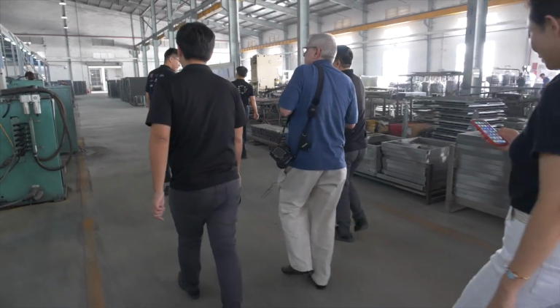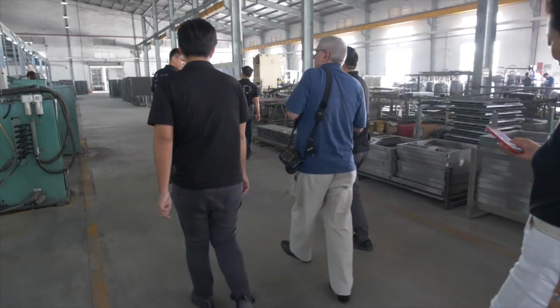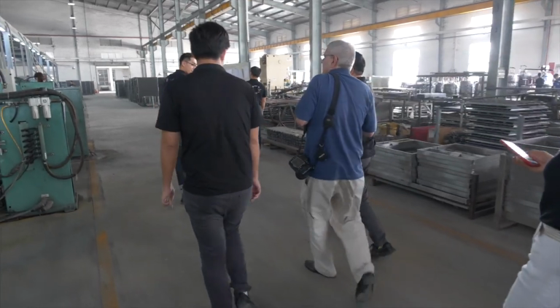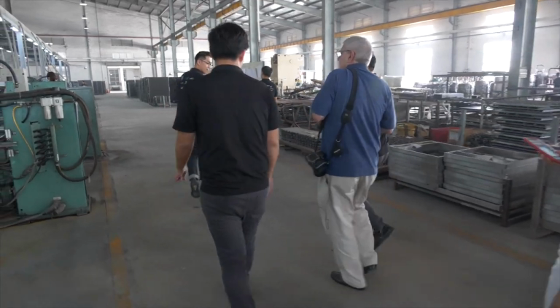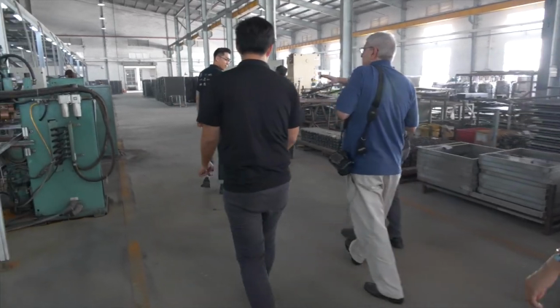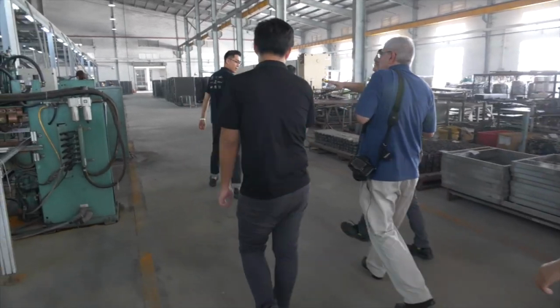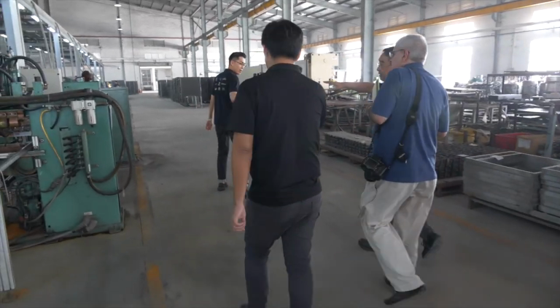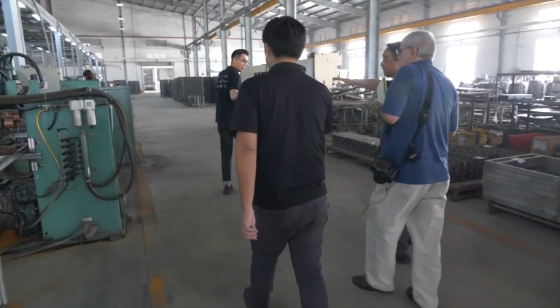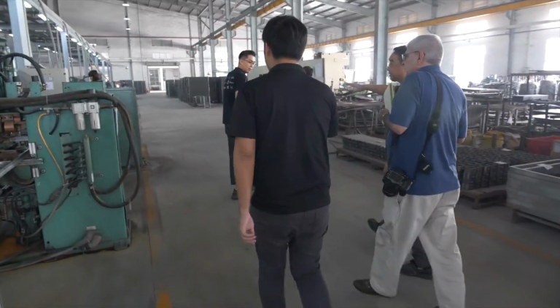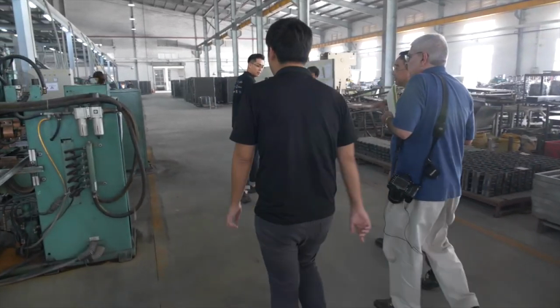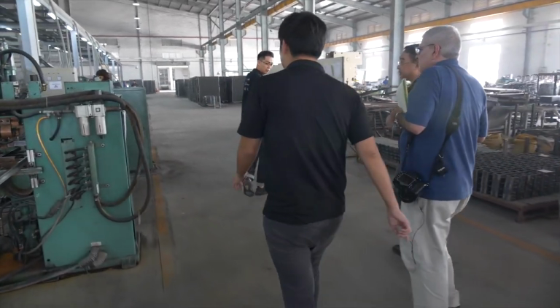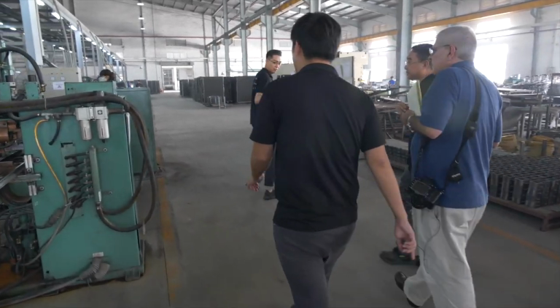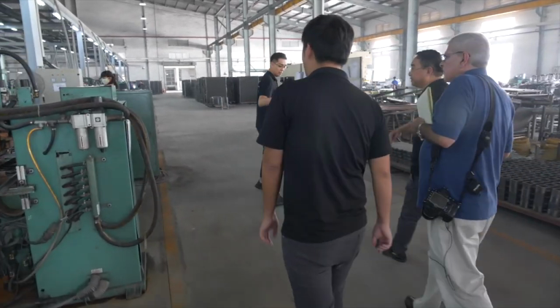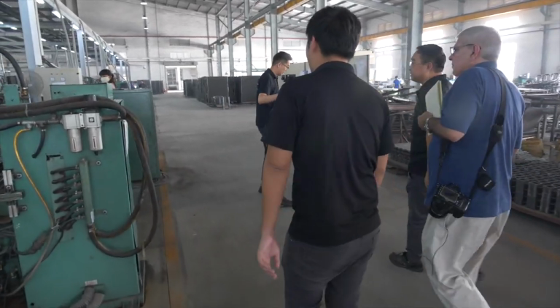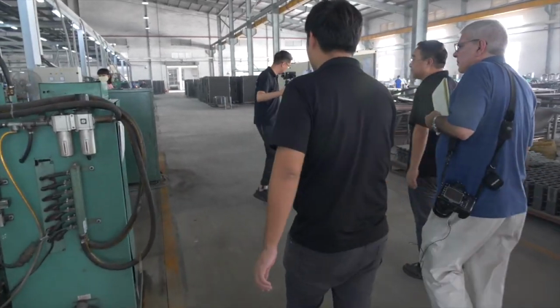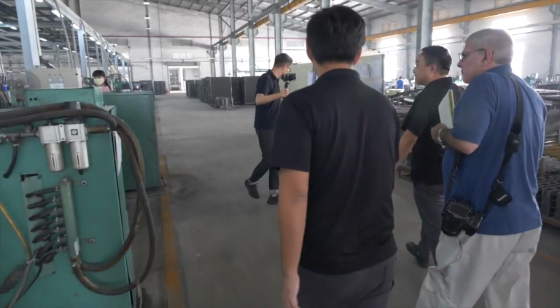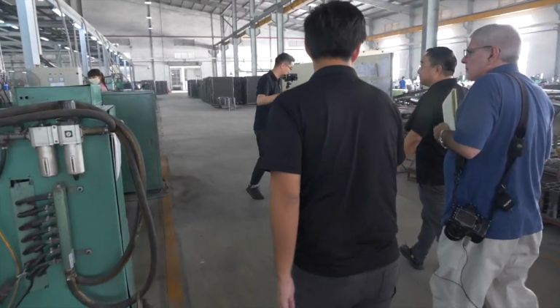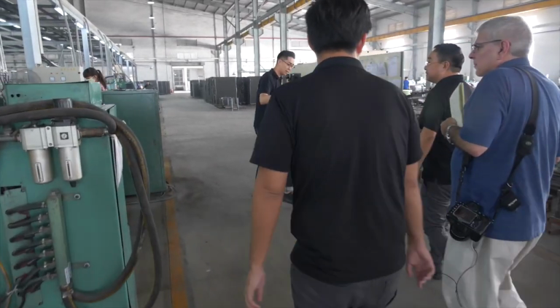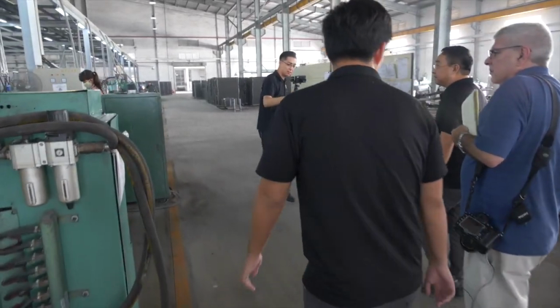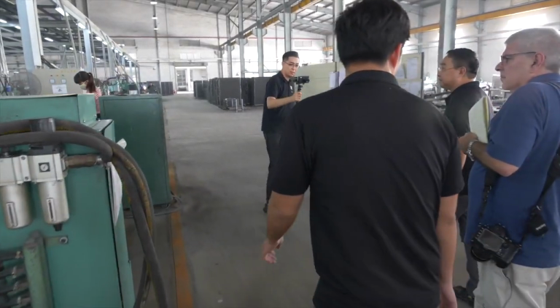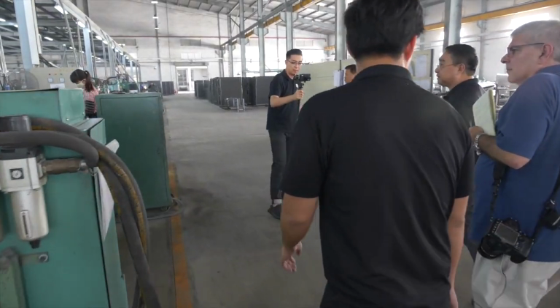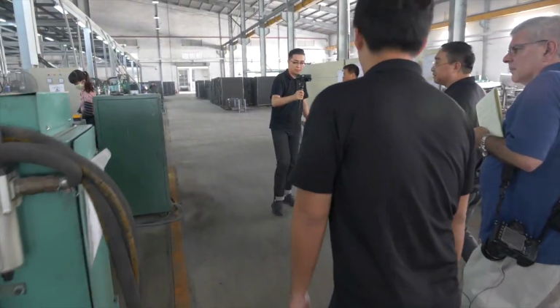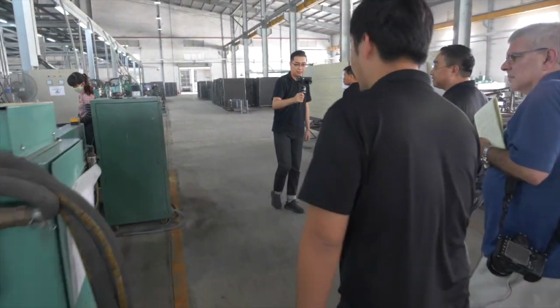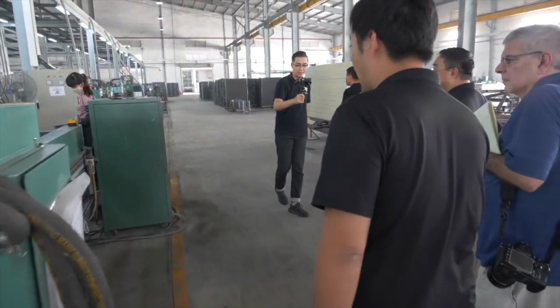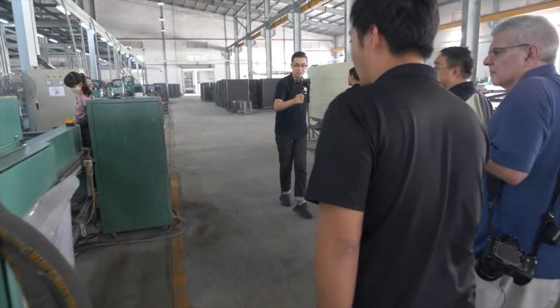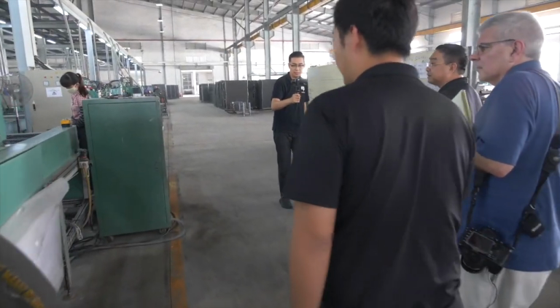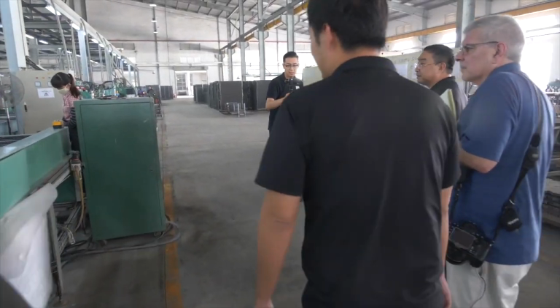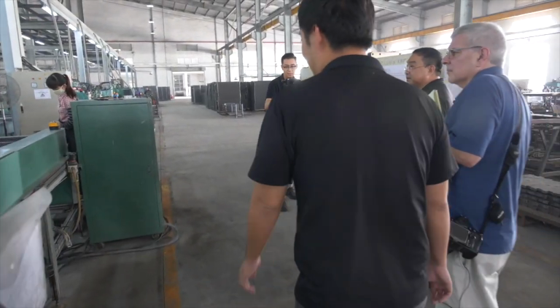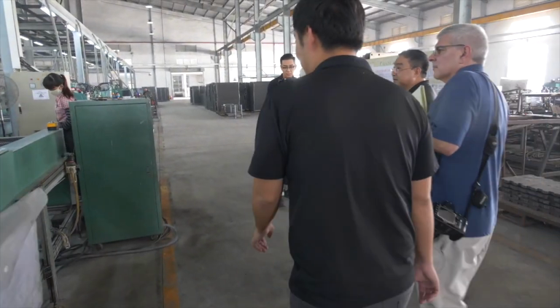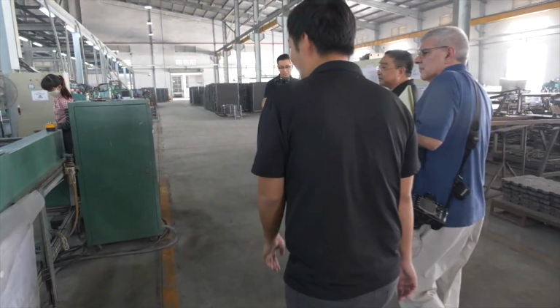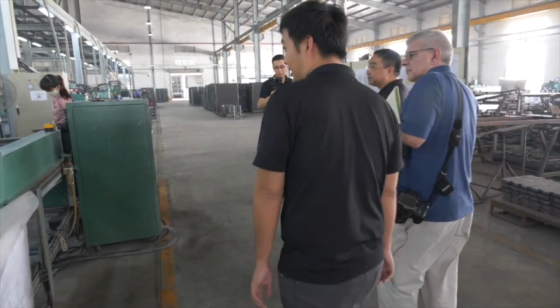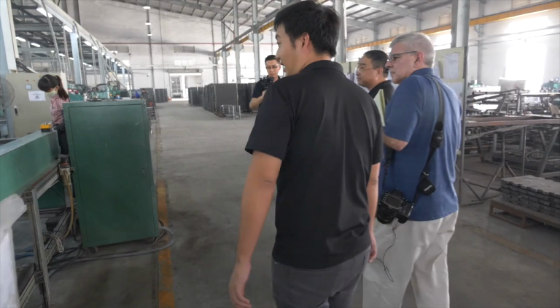This is the six-tier racking for the shelving that we're running for Sam's Club.